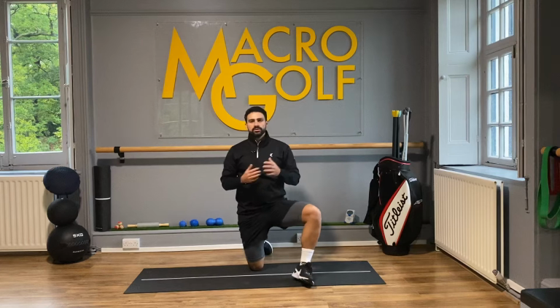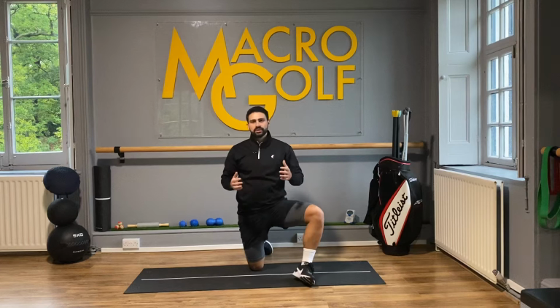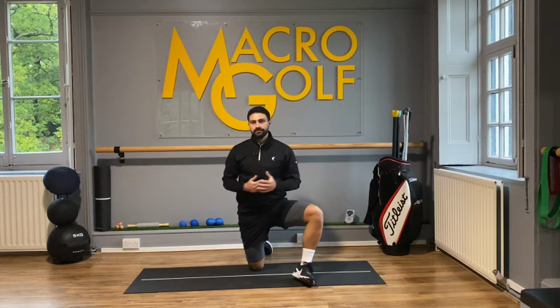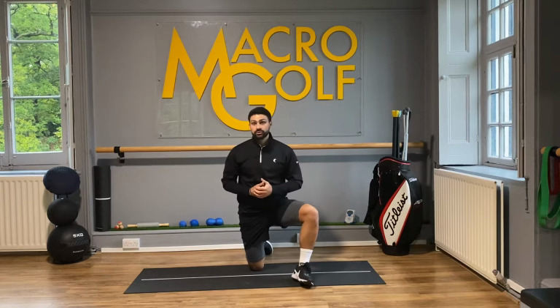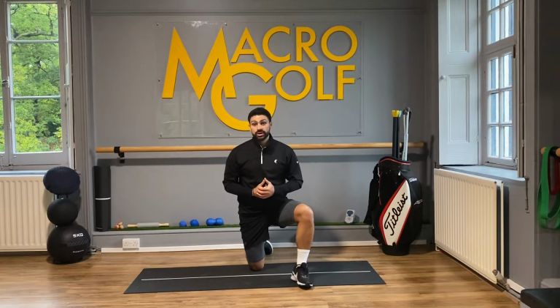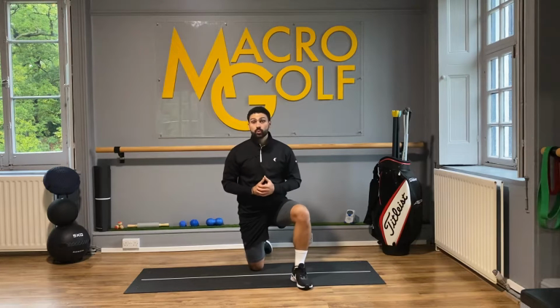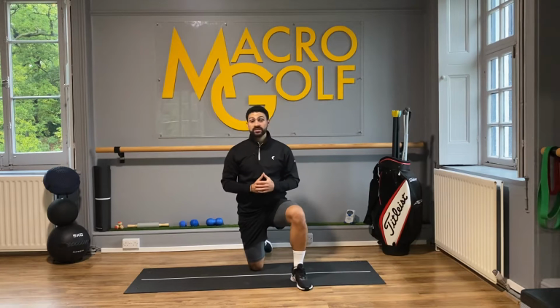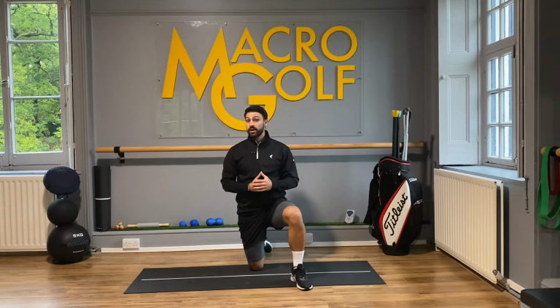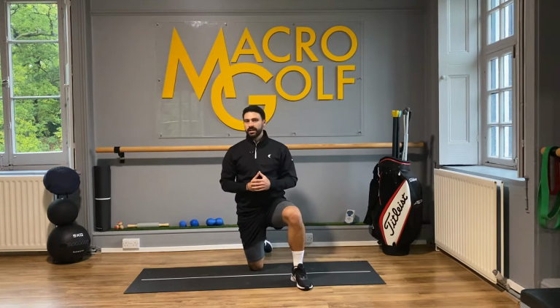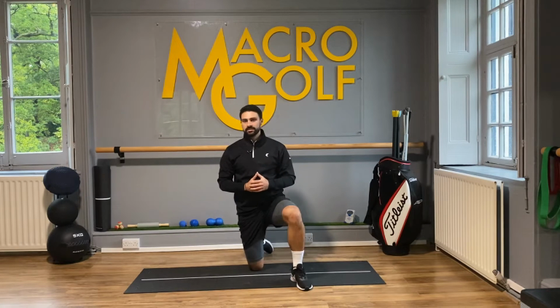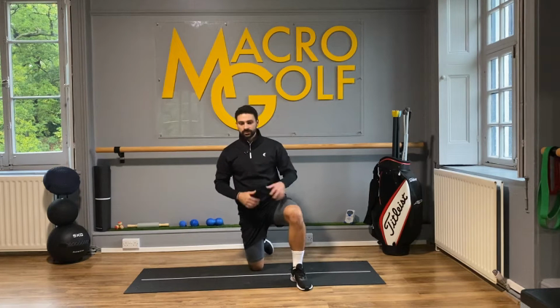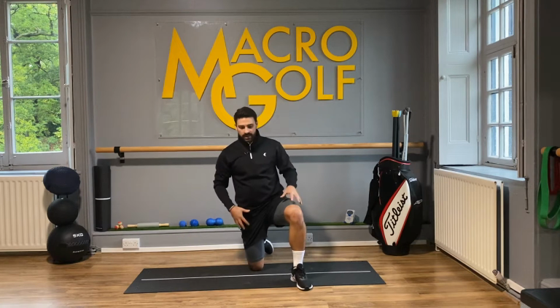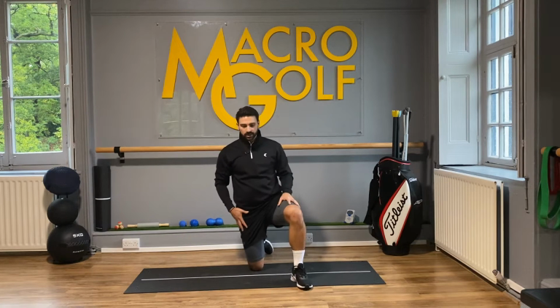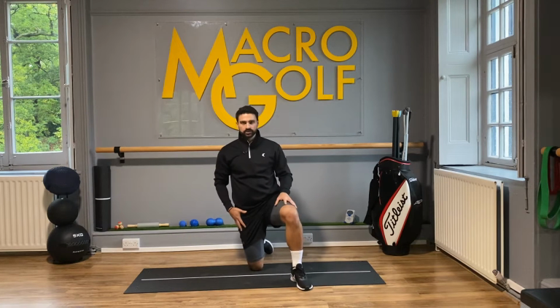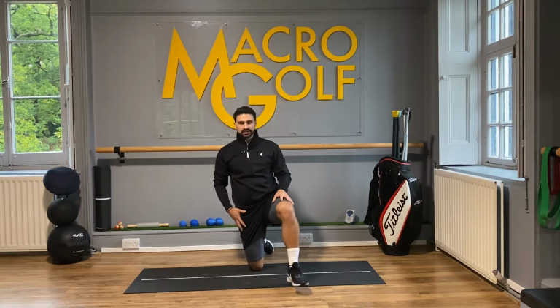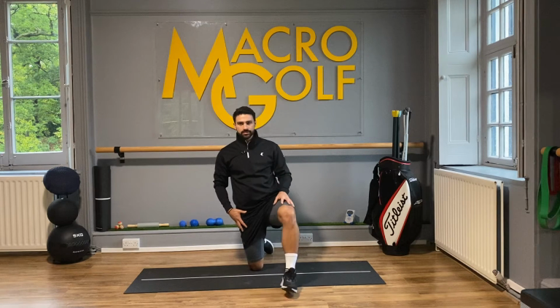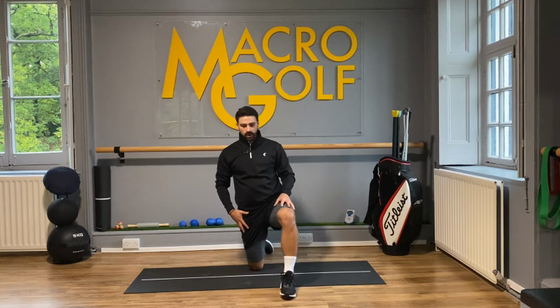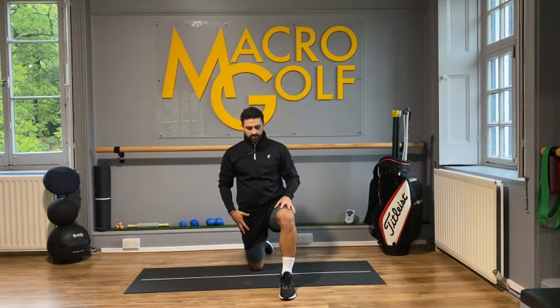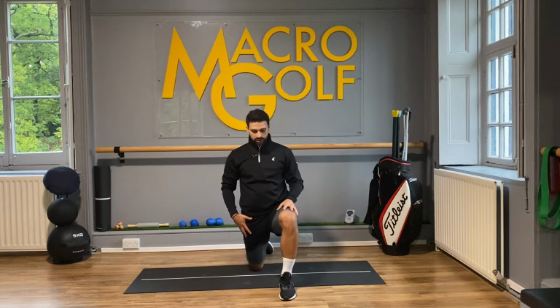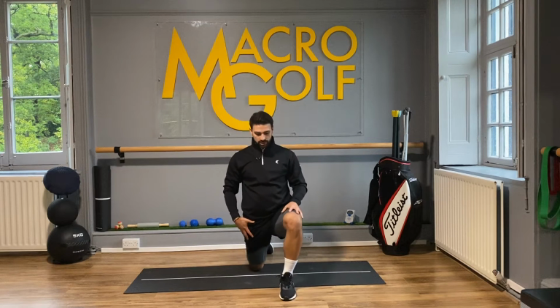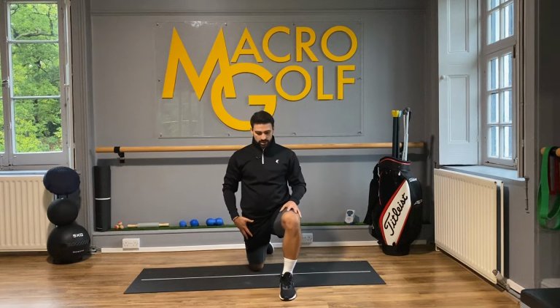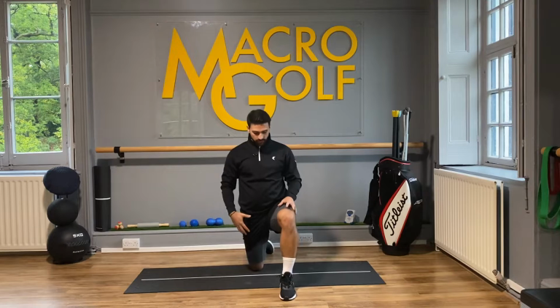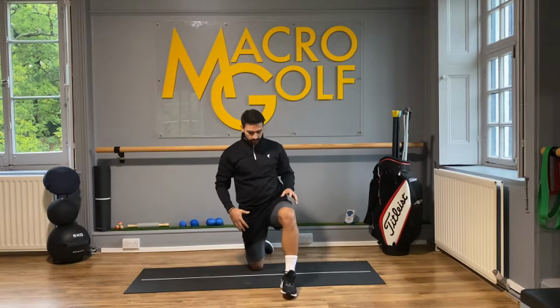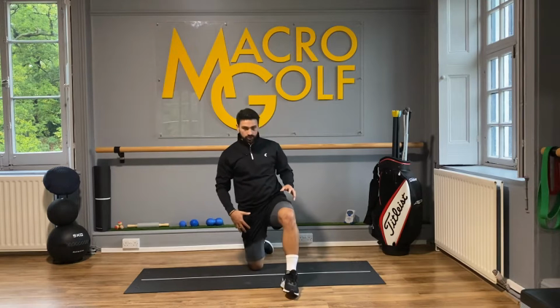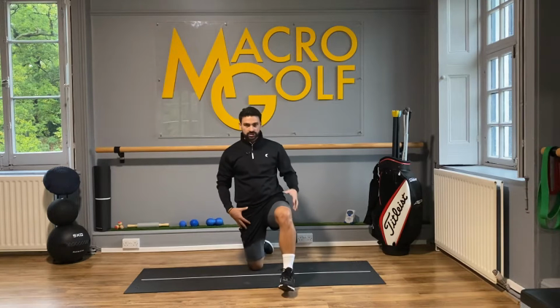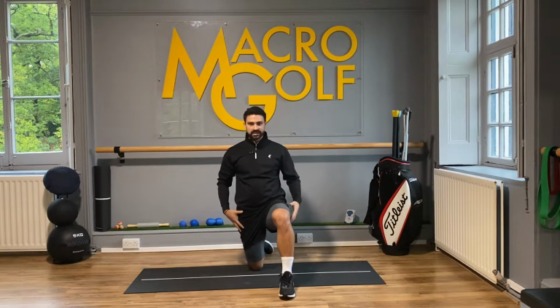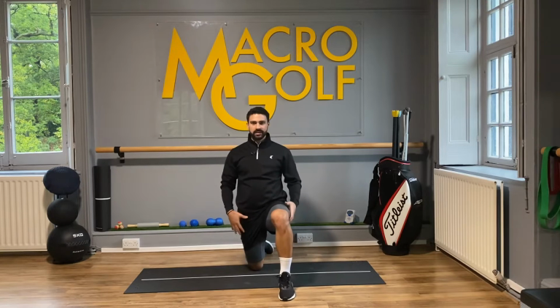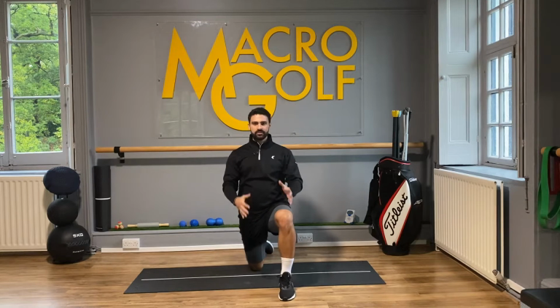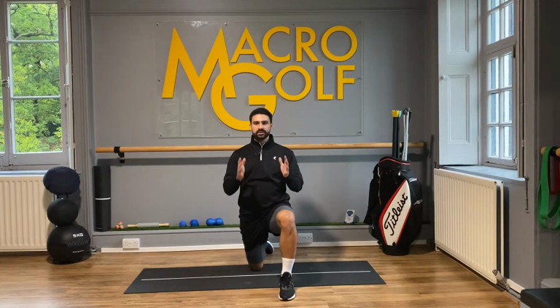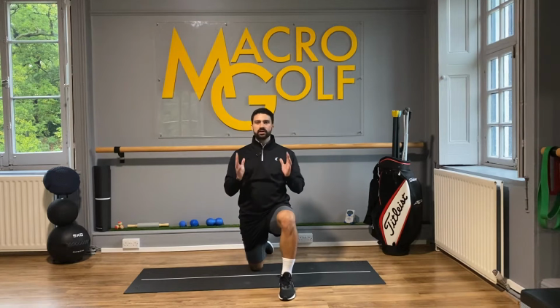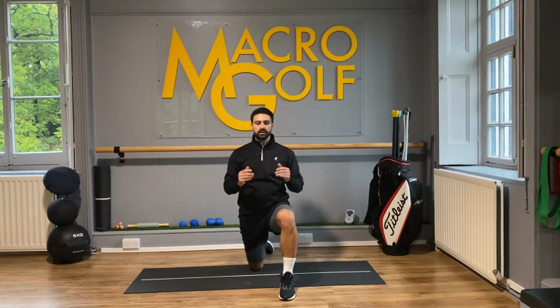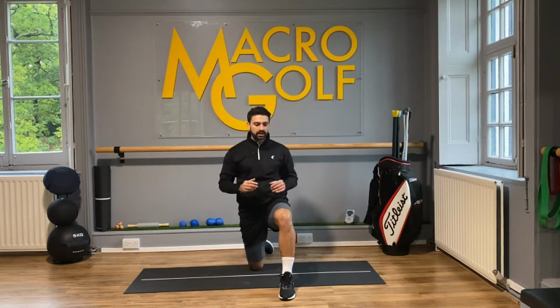This is our hip flexor stretch with side bend. We're going to come into a deep lunge position. From the front, you can see that everything is nicely aligned.